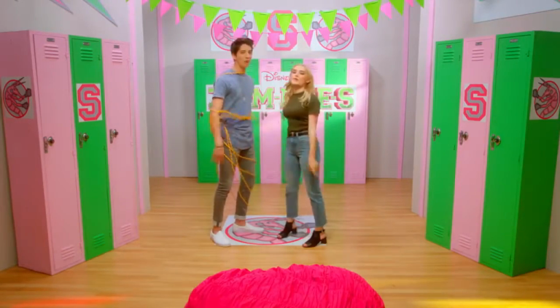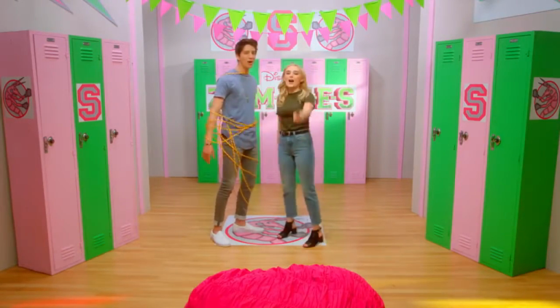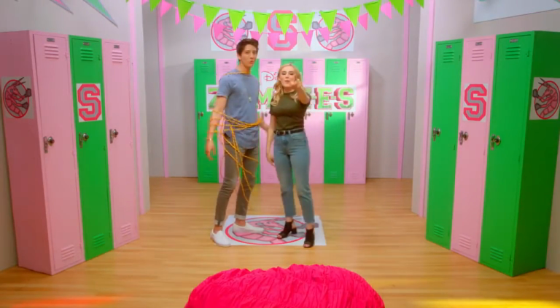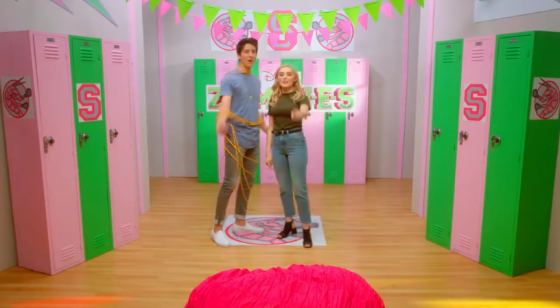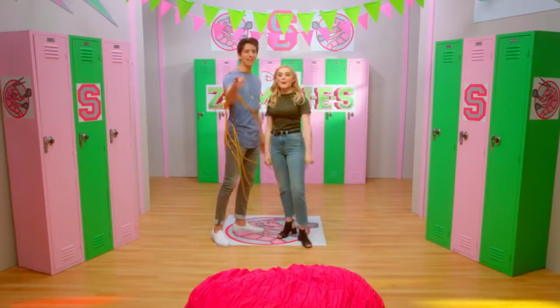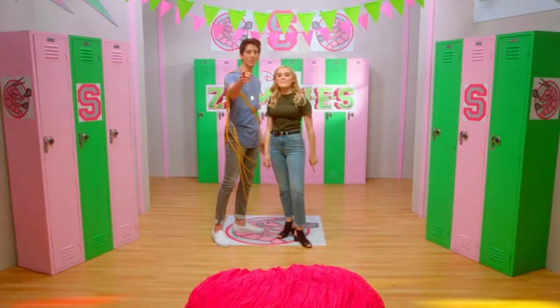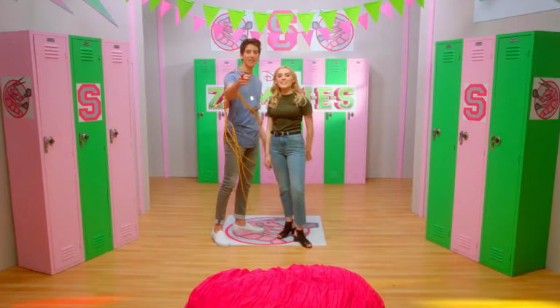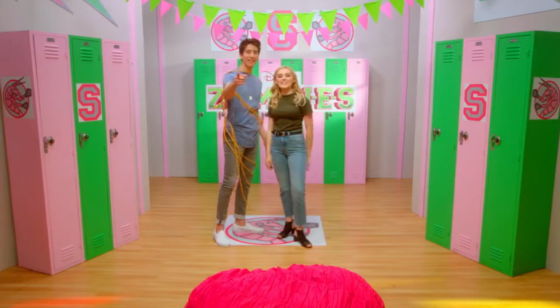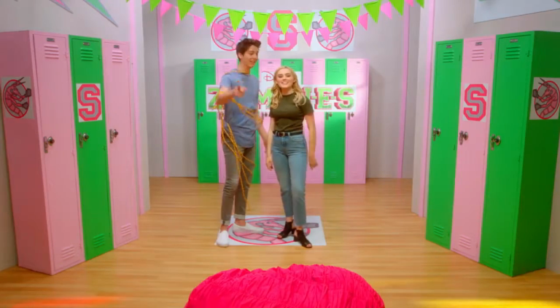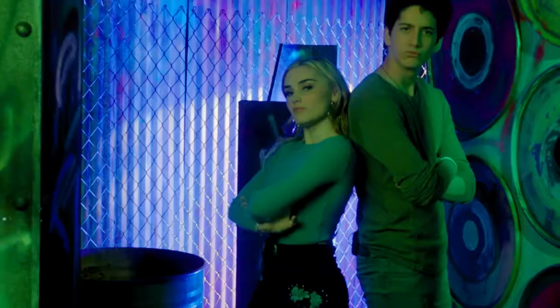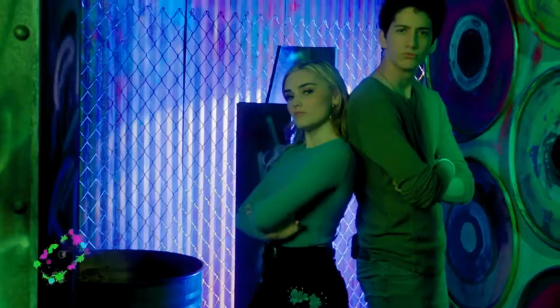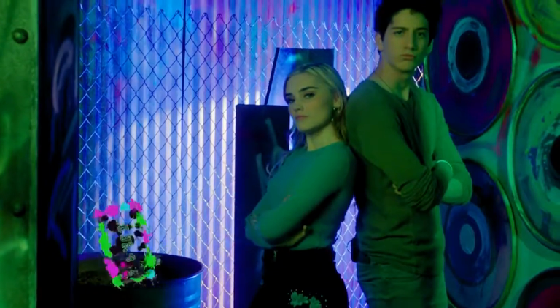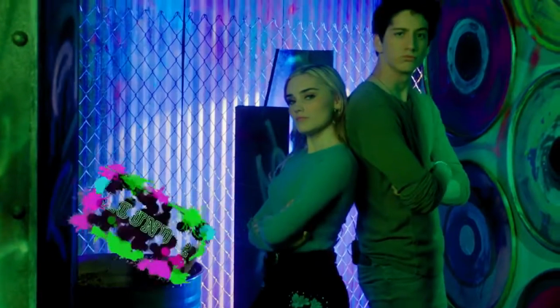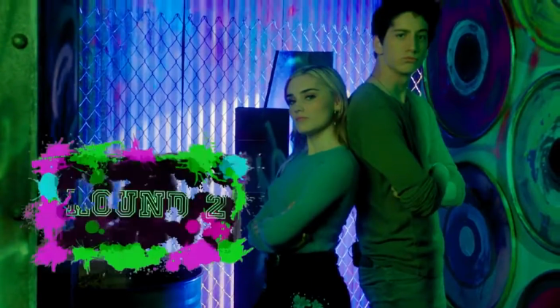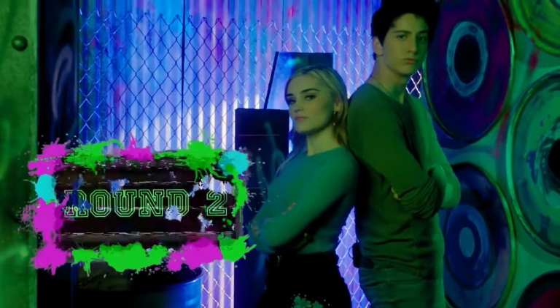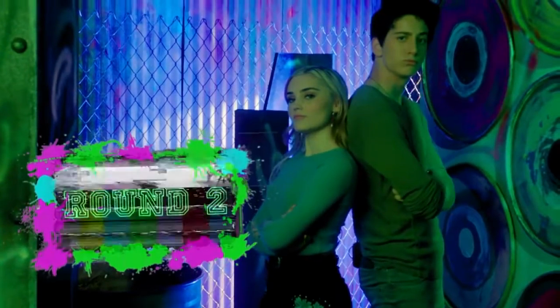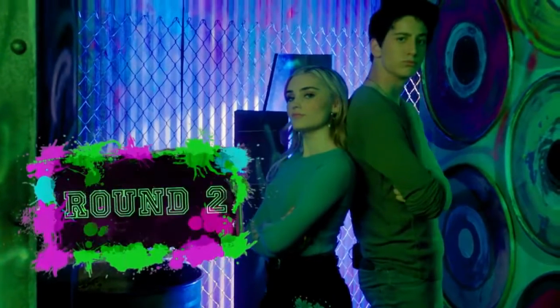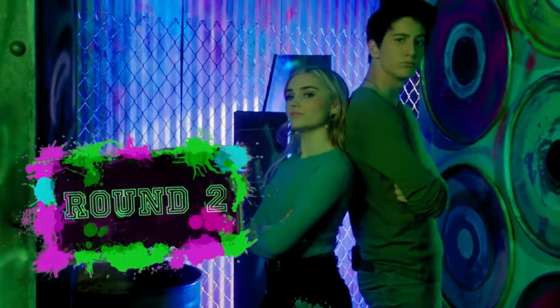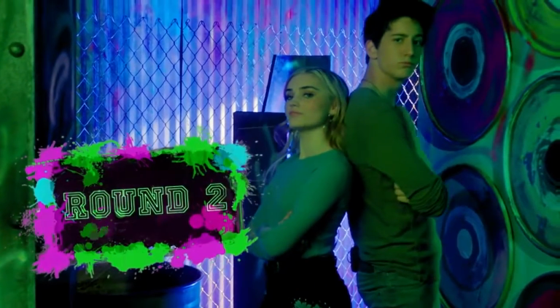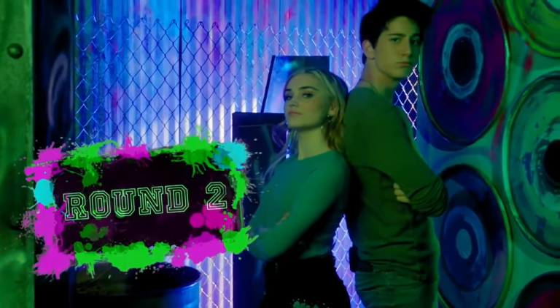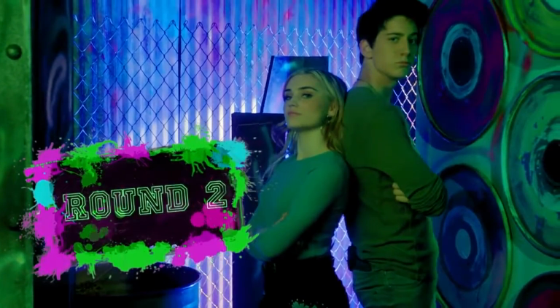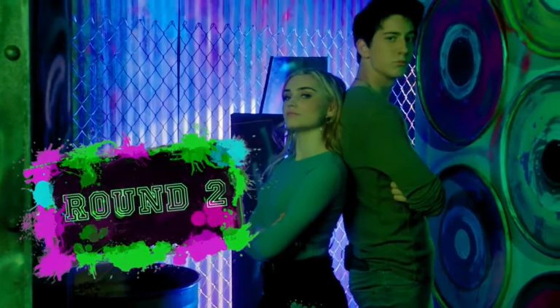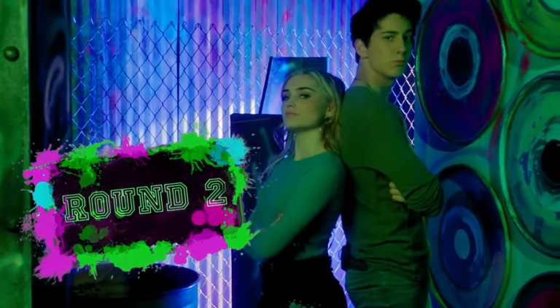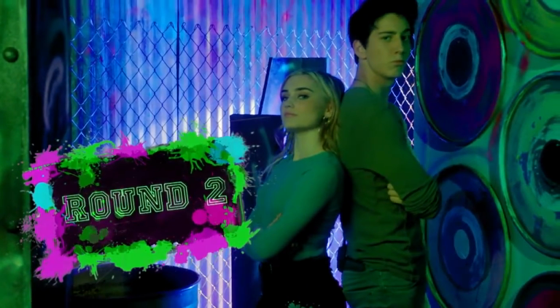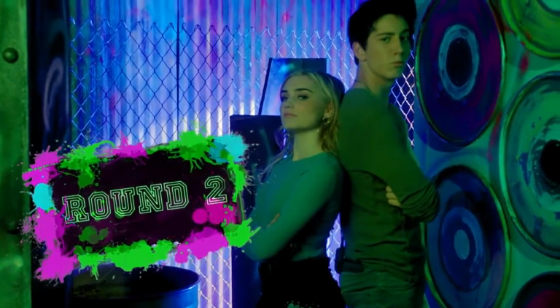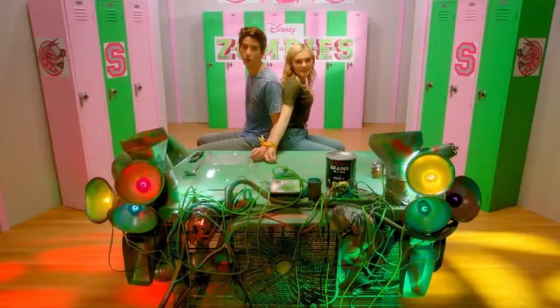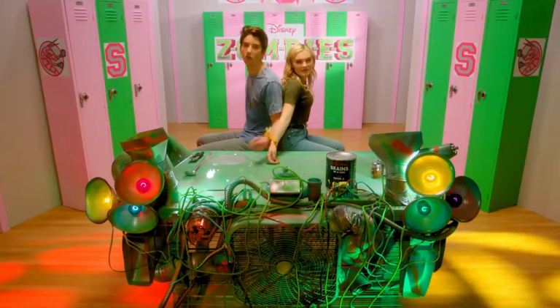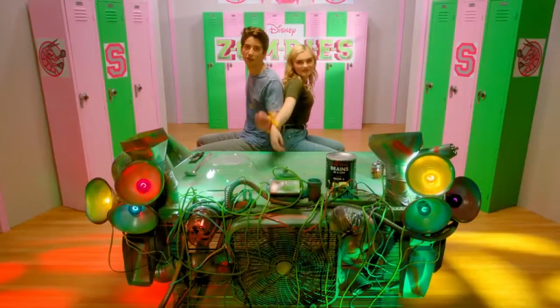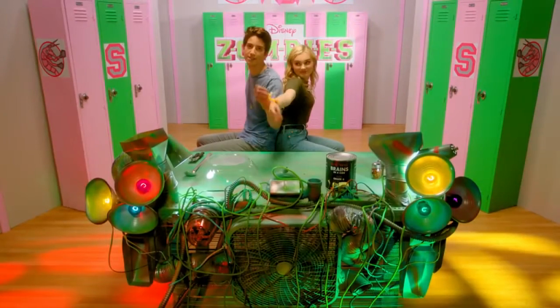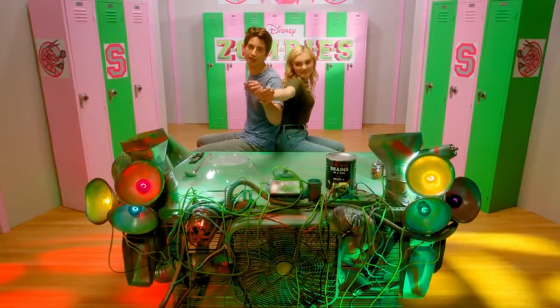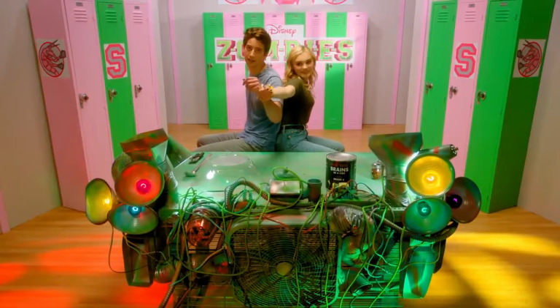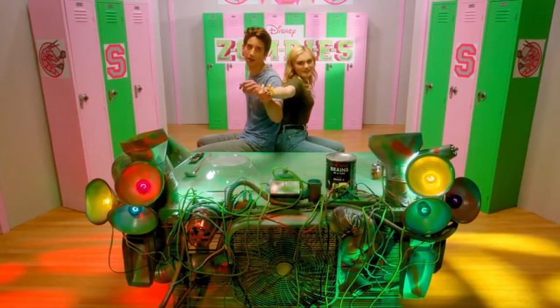Round one completed. Next round: make a plate of cauliflower brains with our wrists tied together.